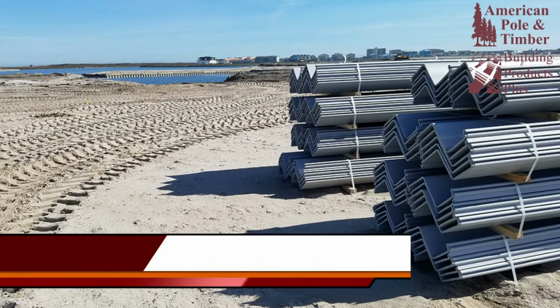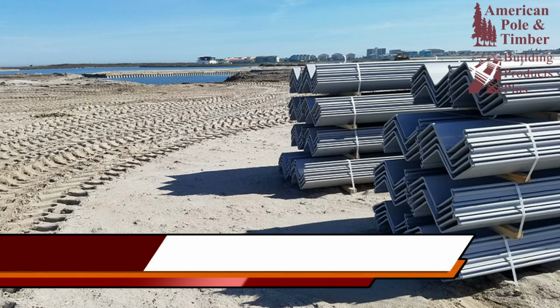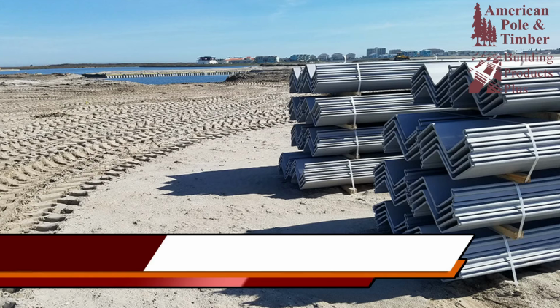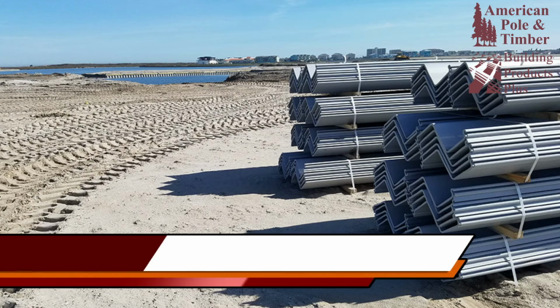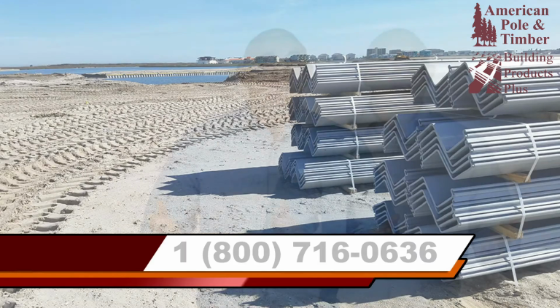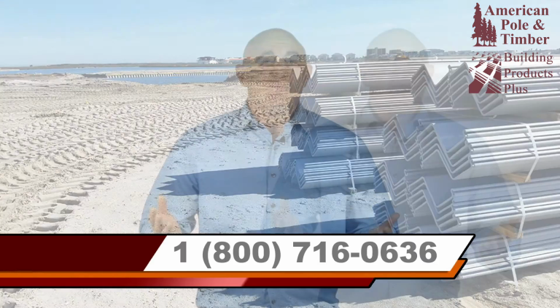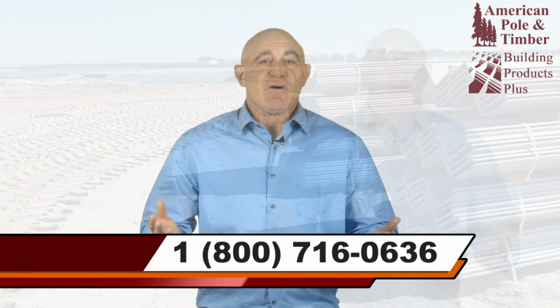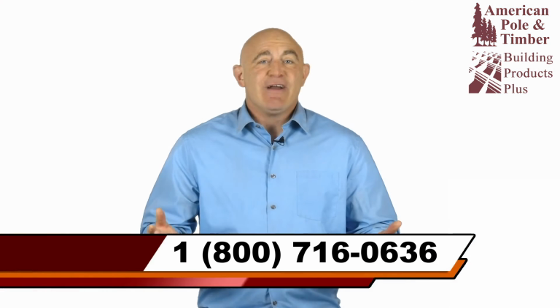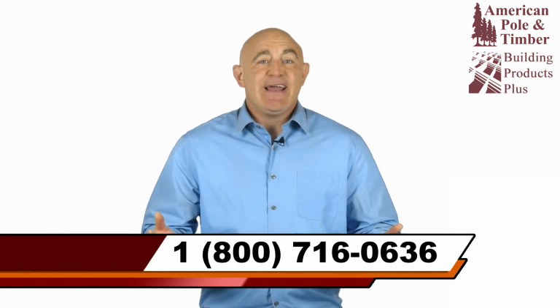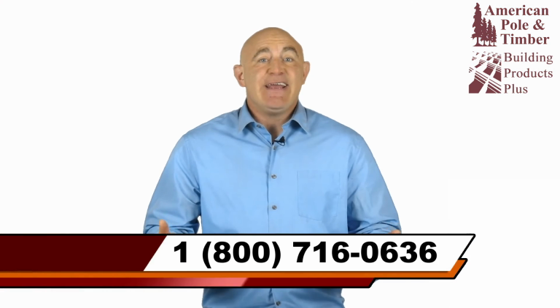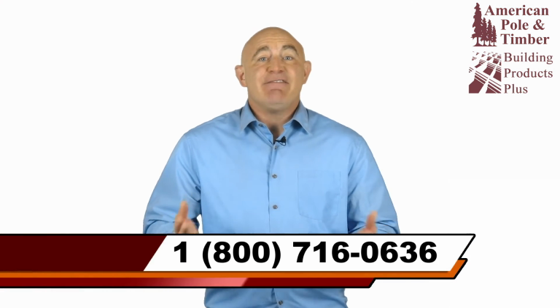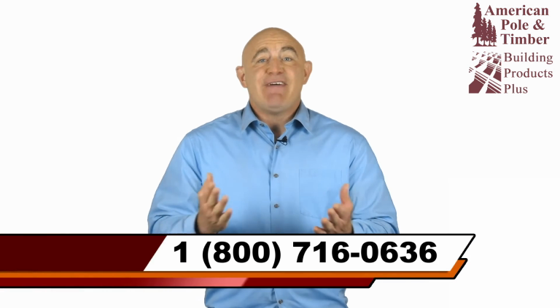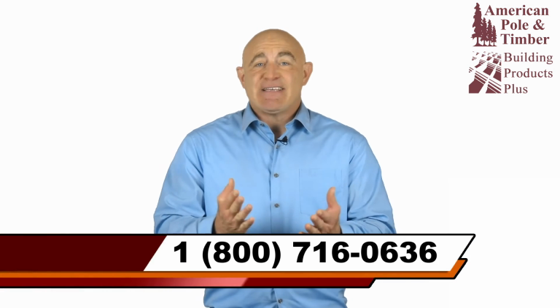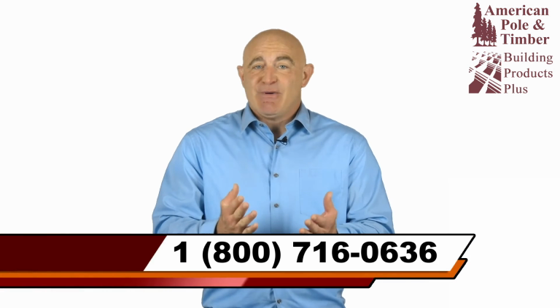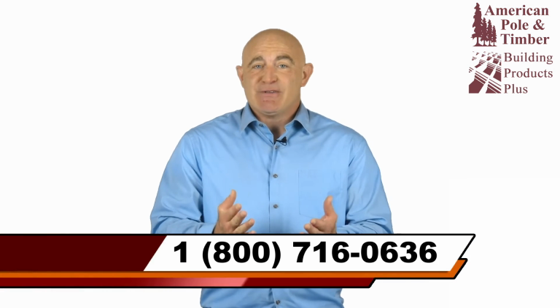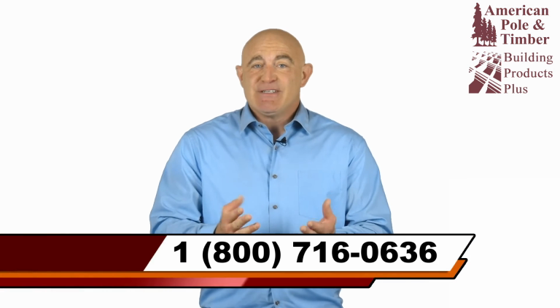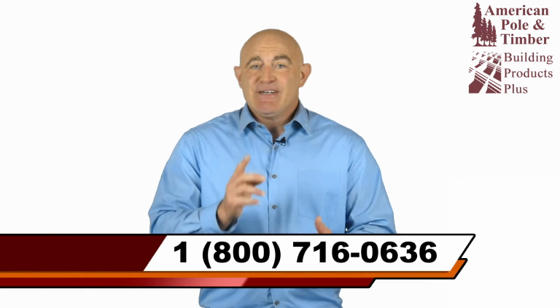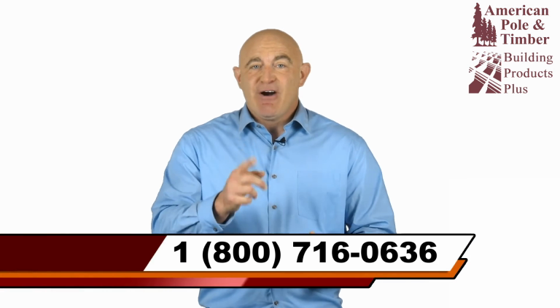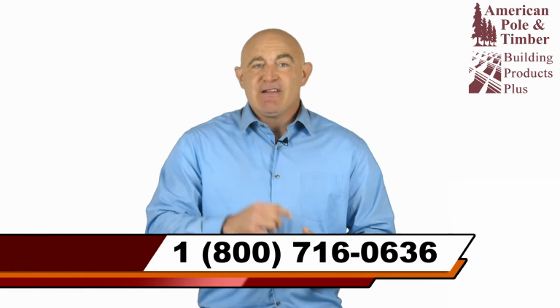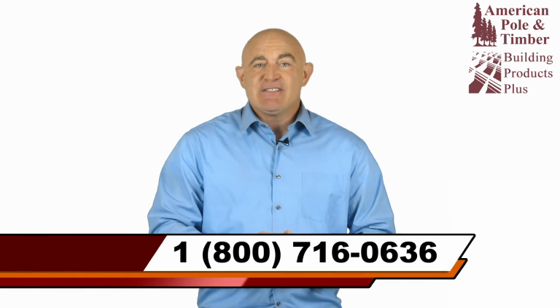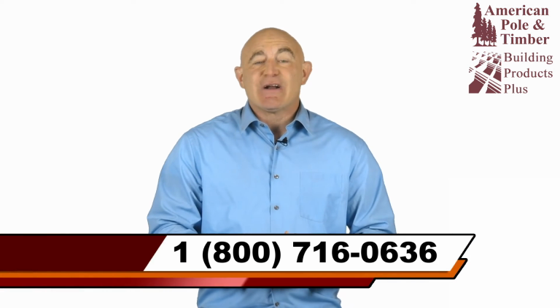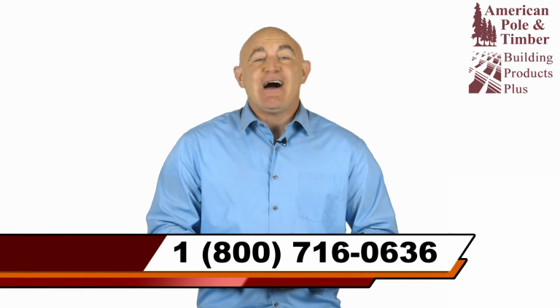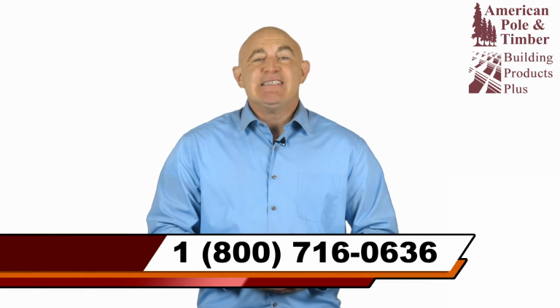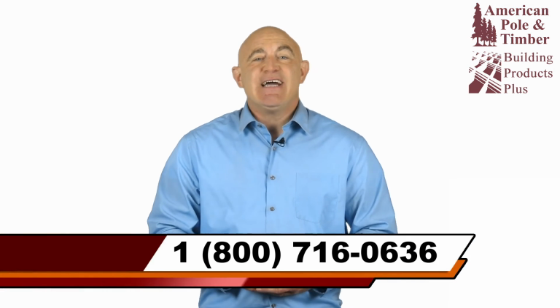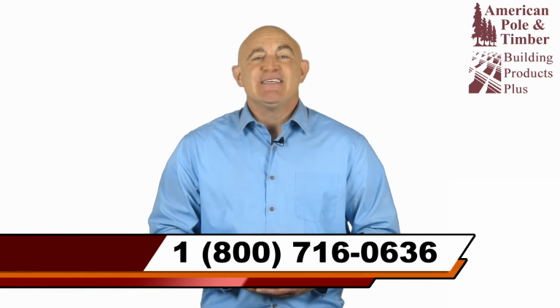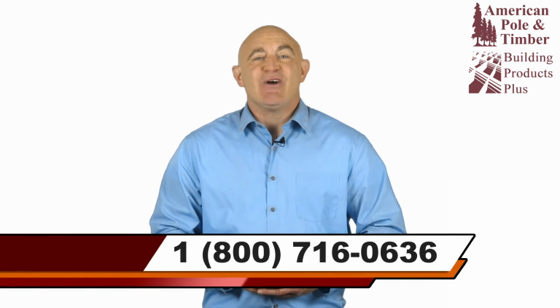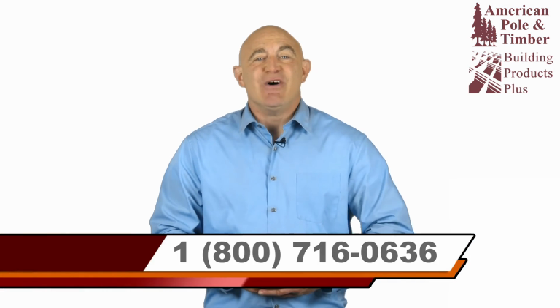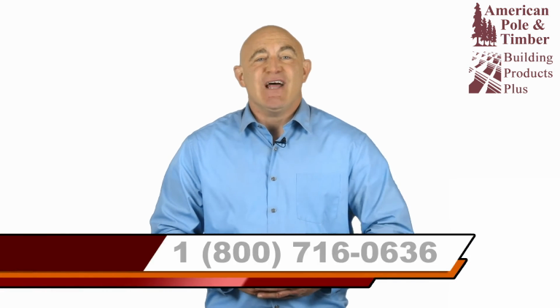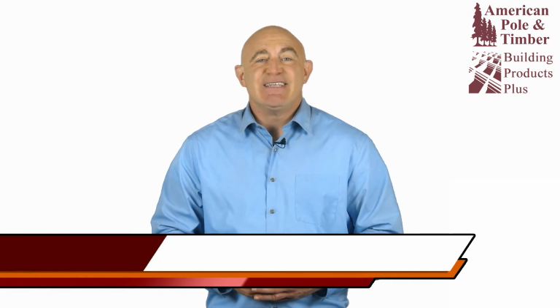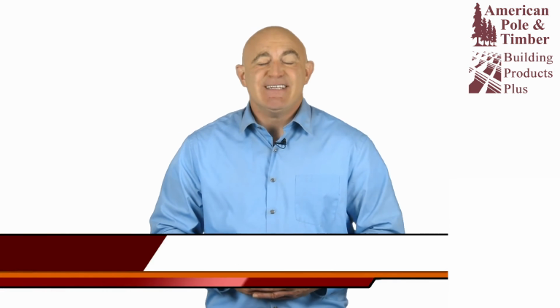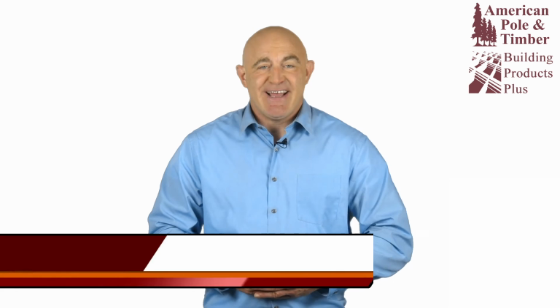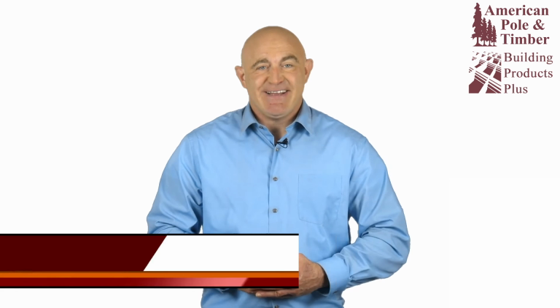To learn more and get fast quotes, call us or contact us online today.